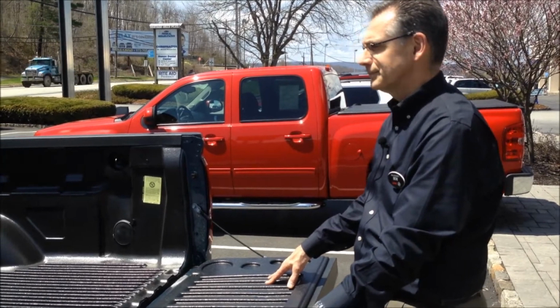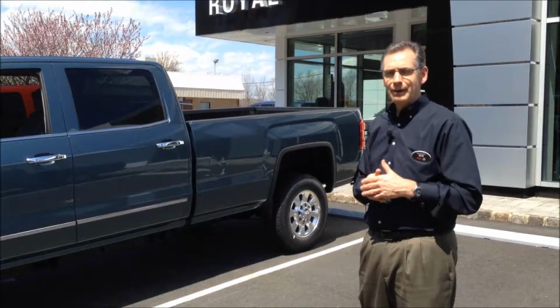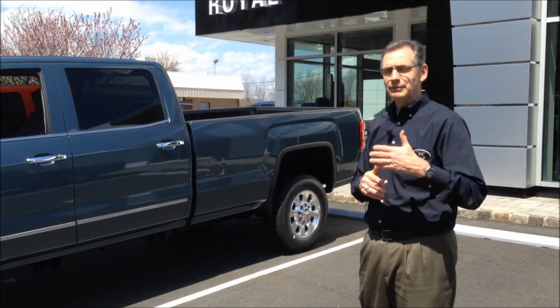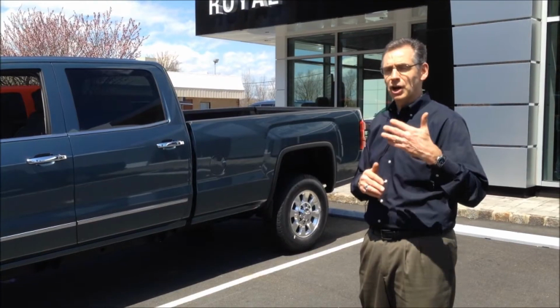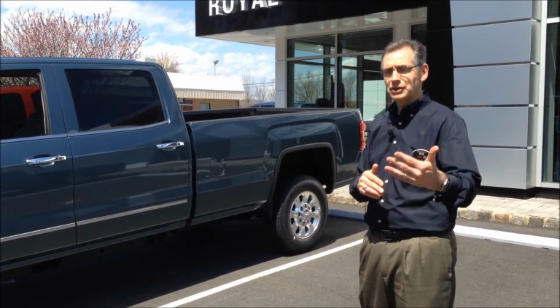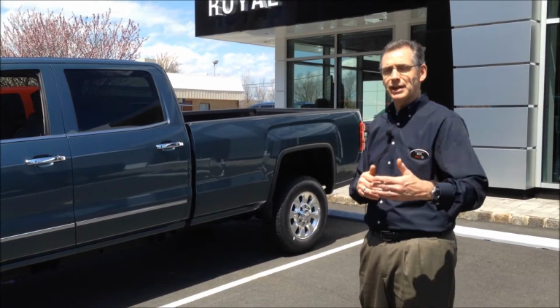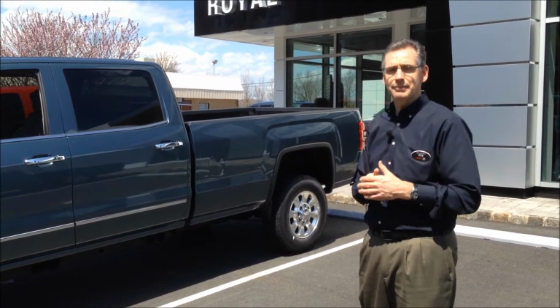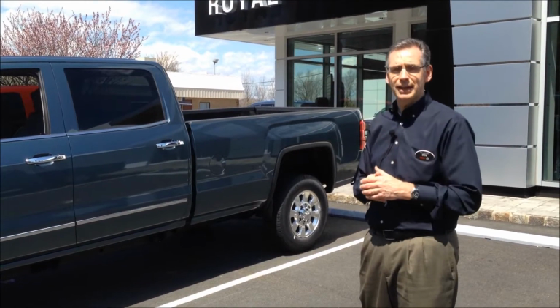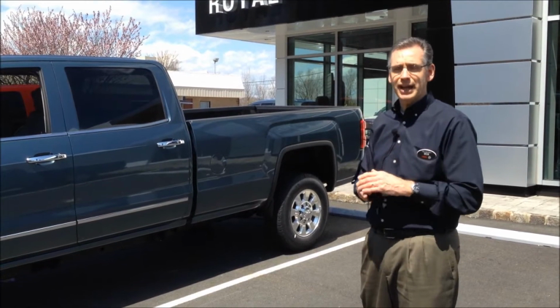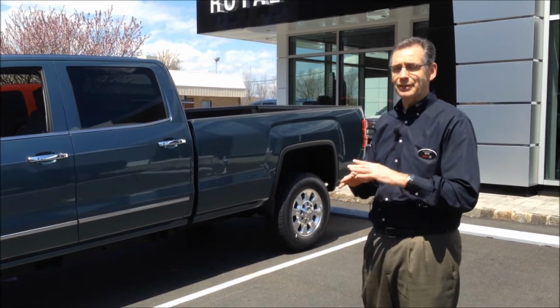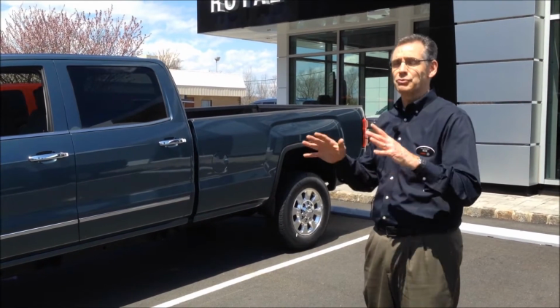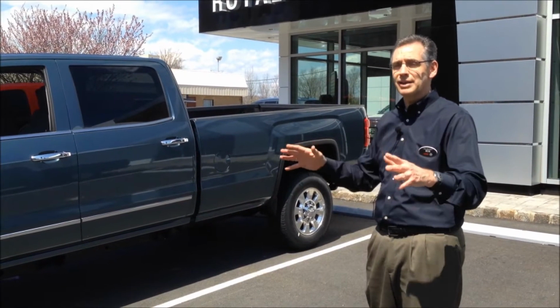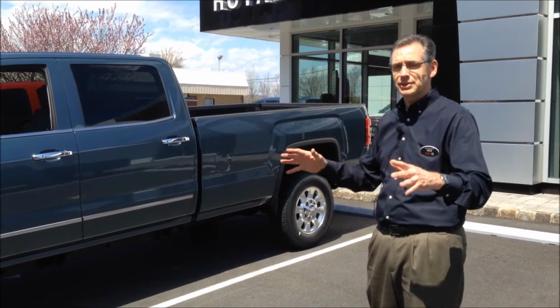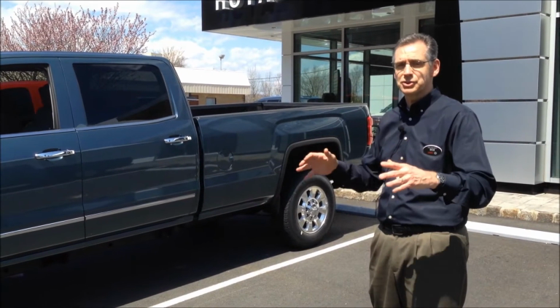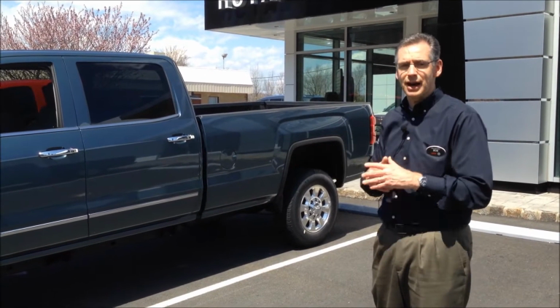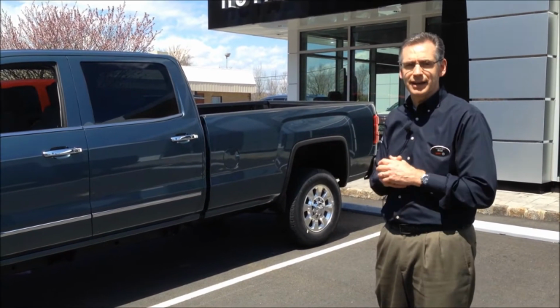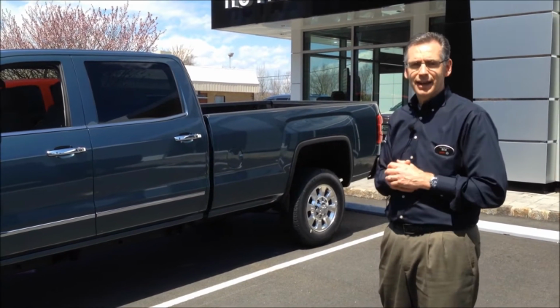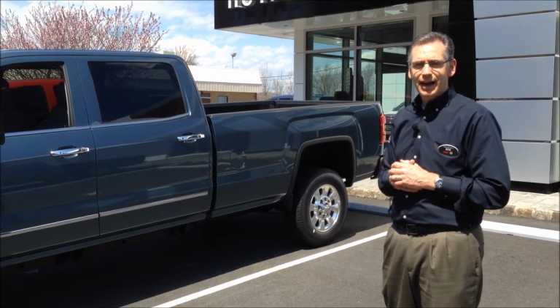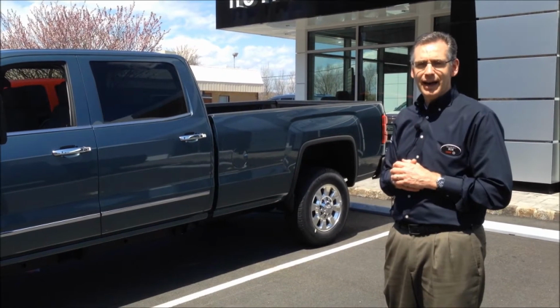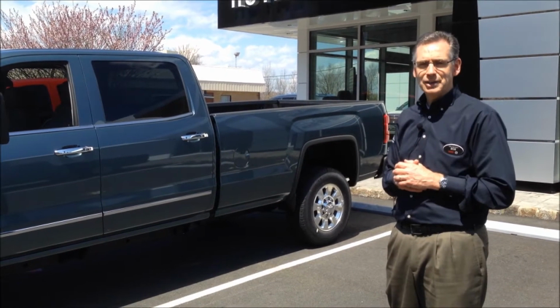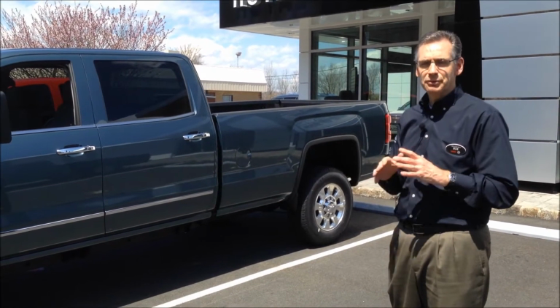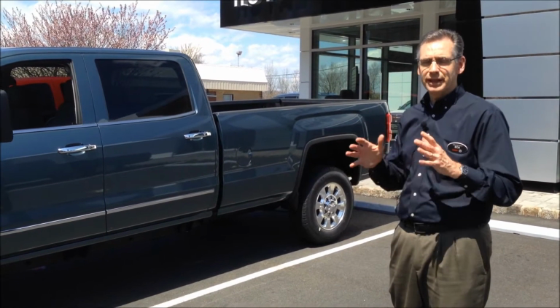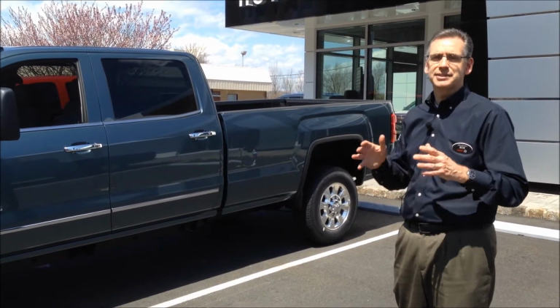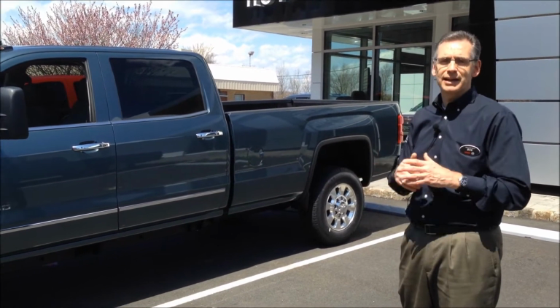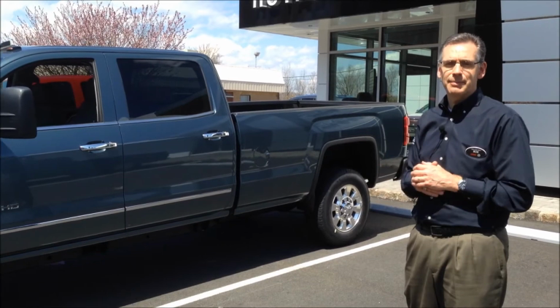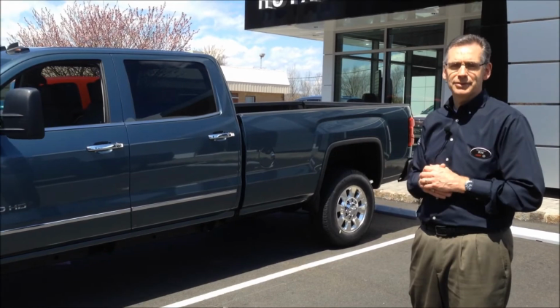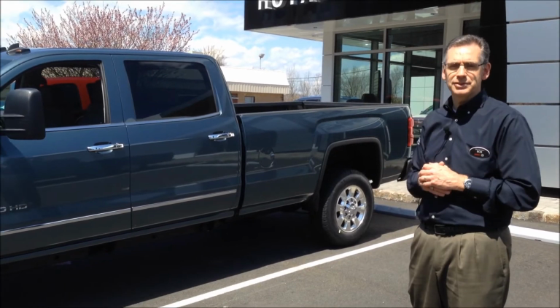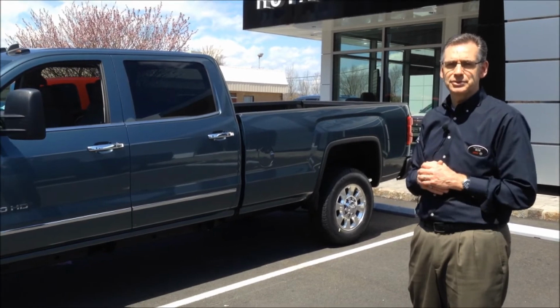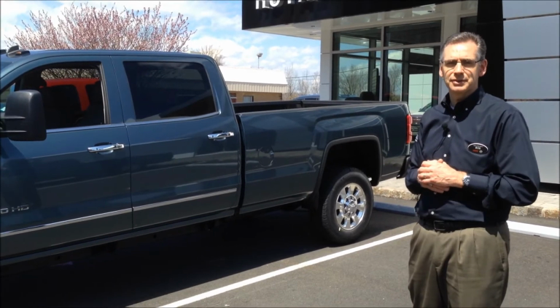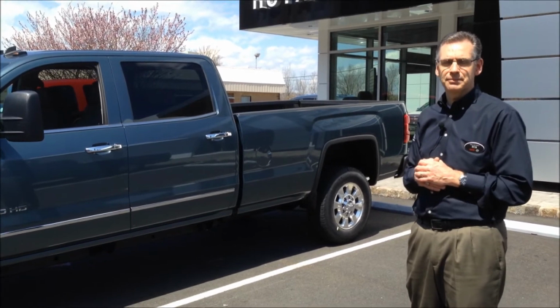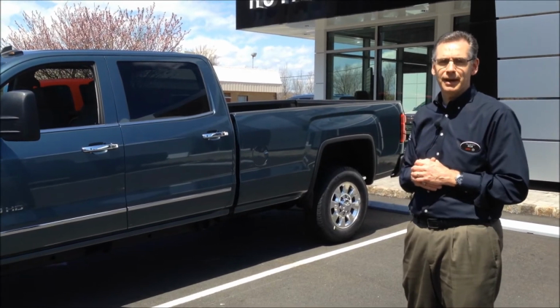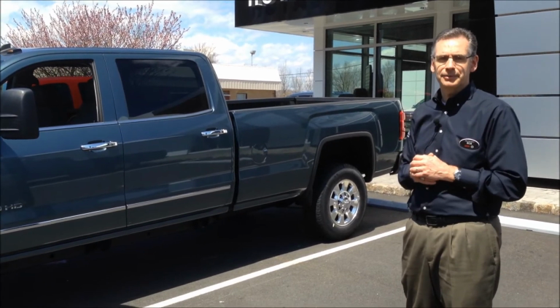I encourage you to come in and check out the rest of the truck, as we're really excited about this new series of trucks.